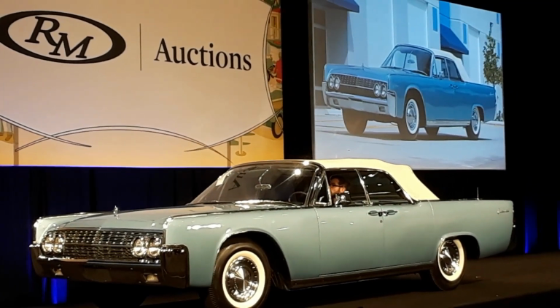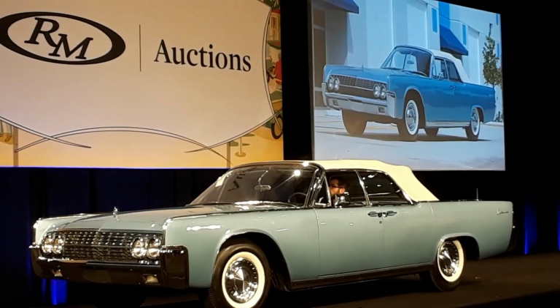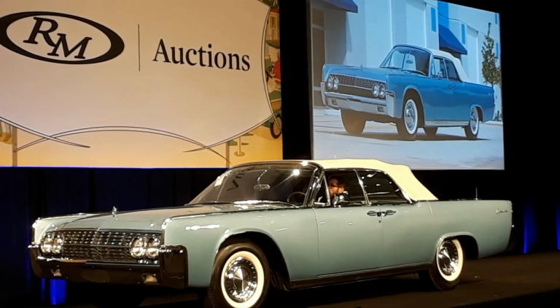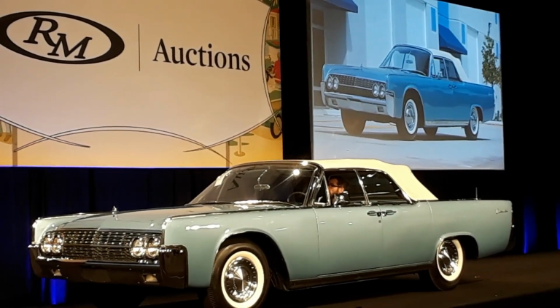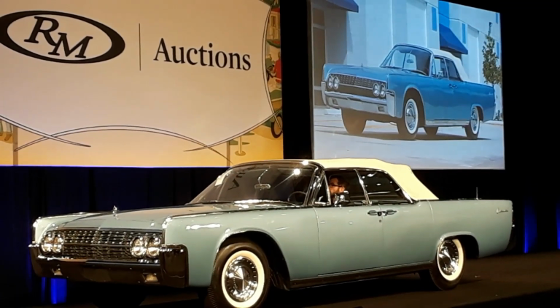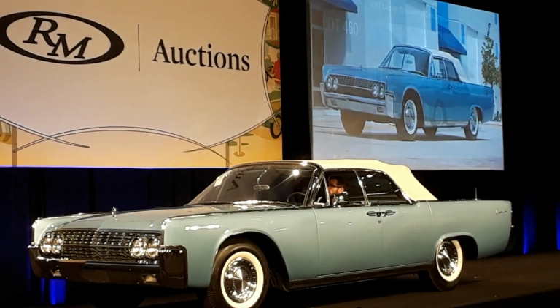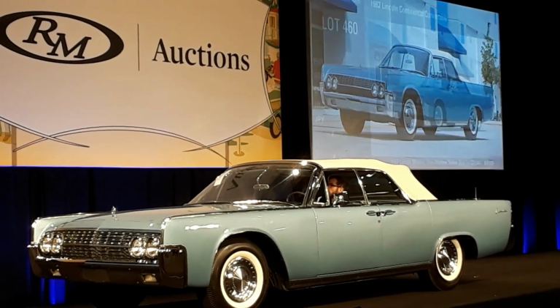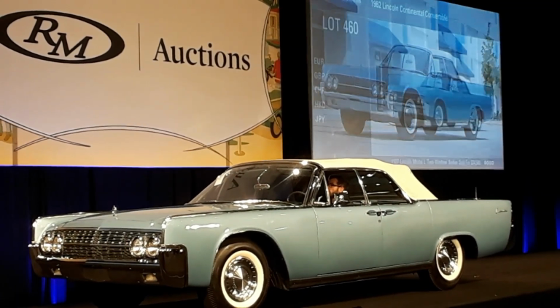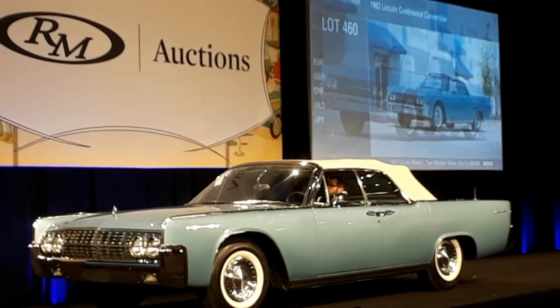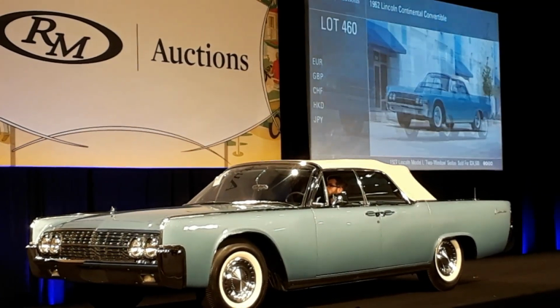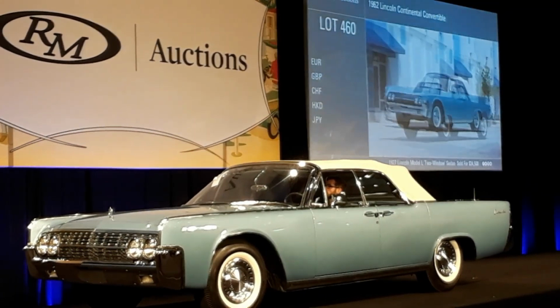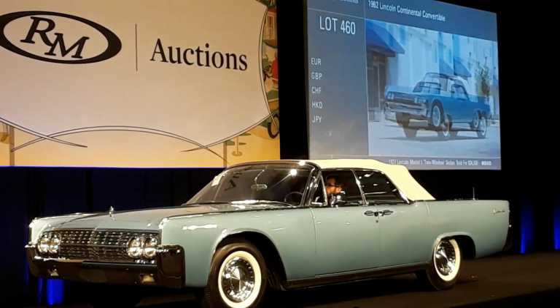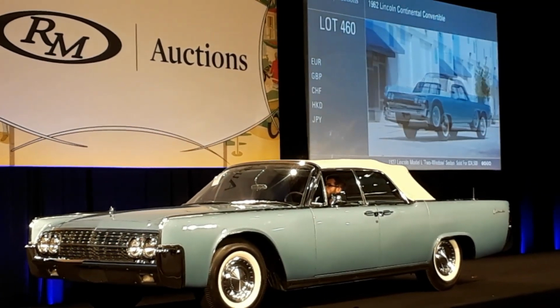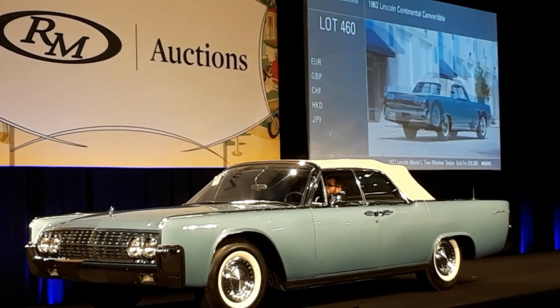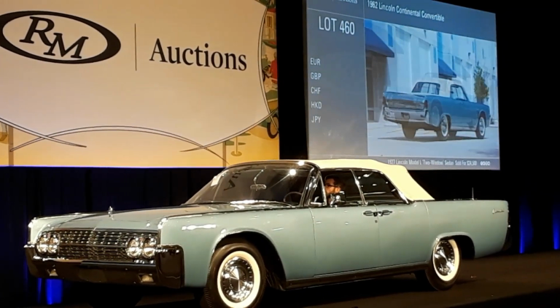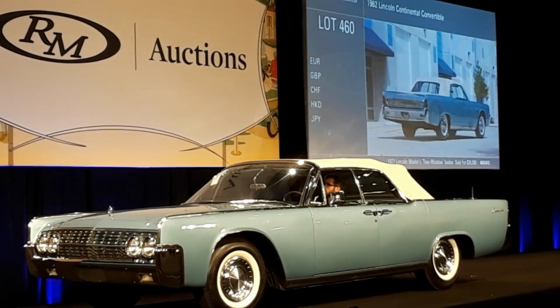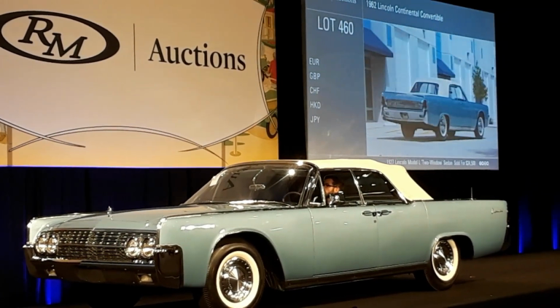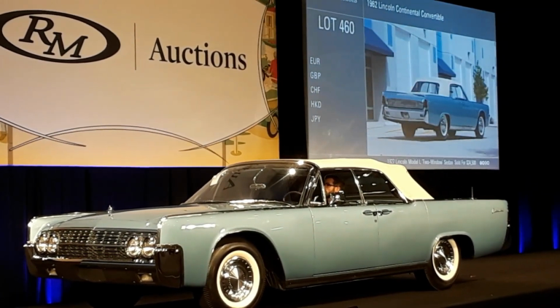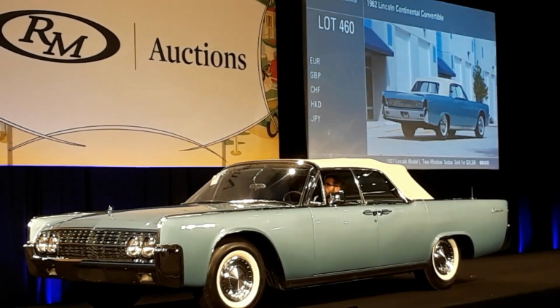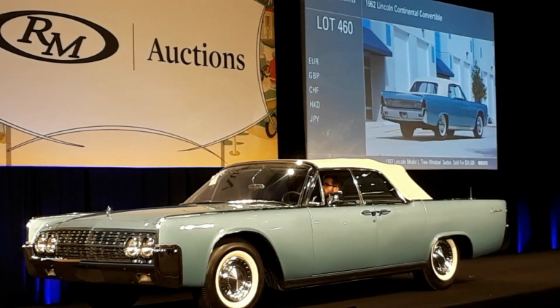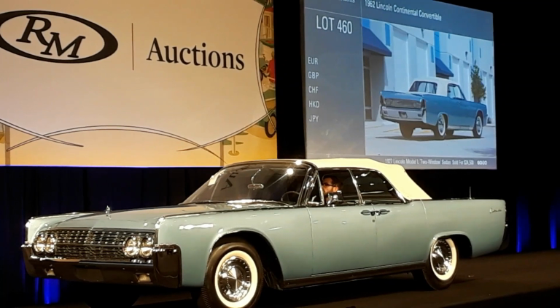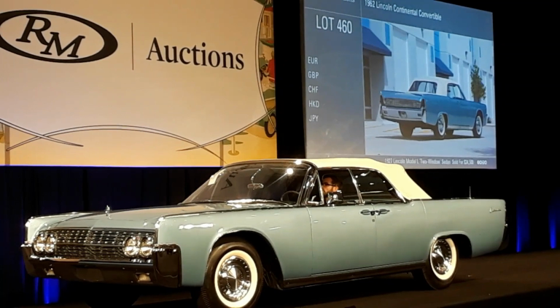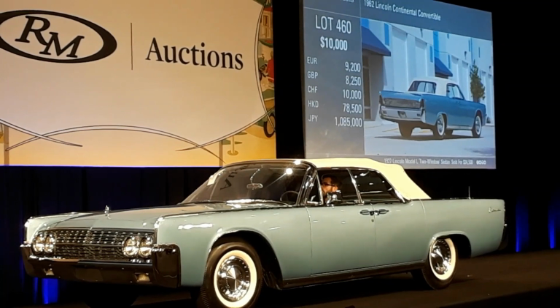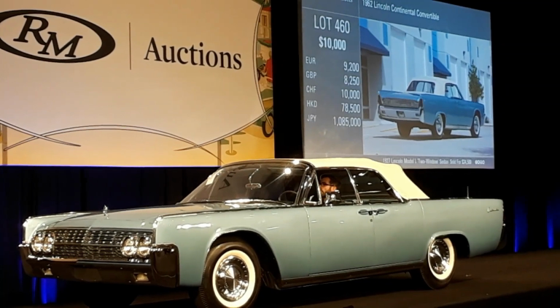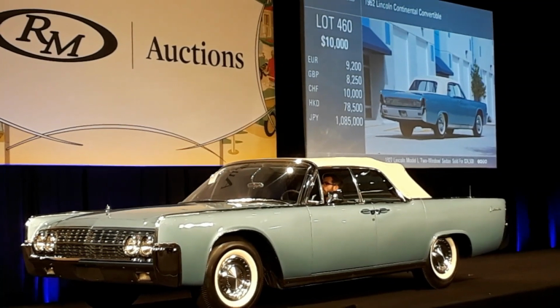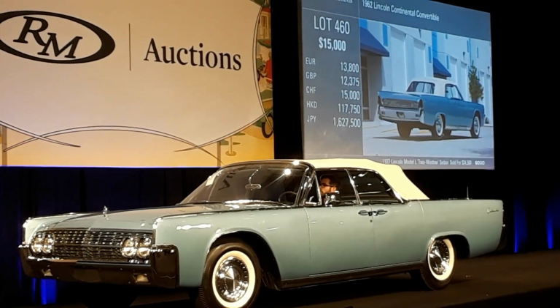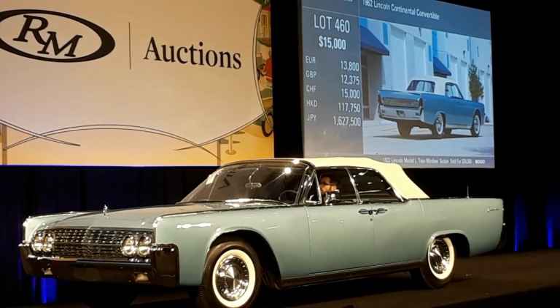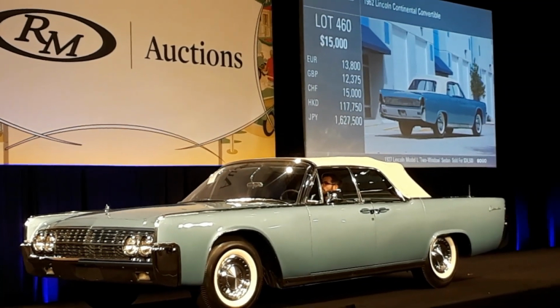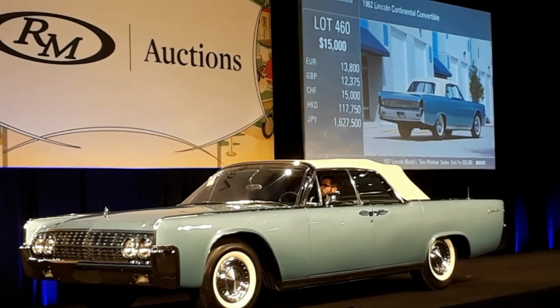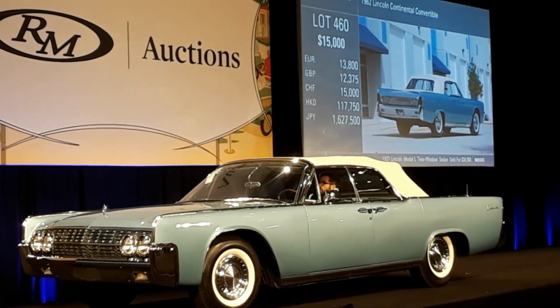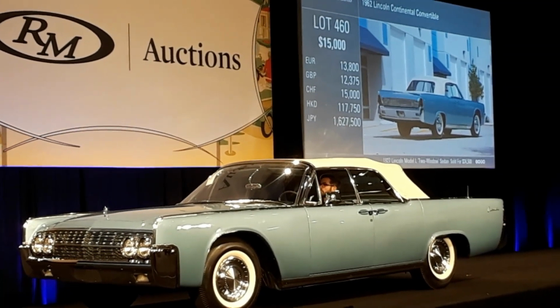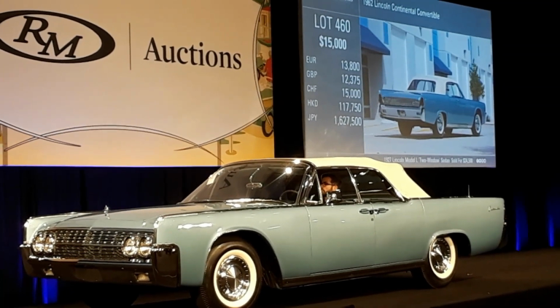Opening at $15,000, now $20,000. No reserve today, guys — this is selling. No reserve.